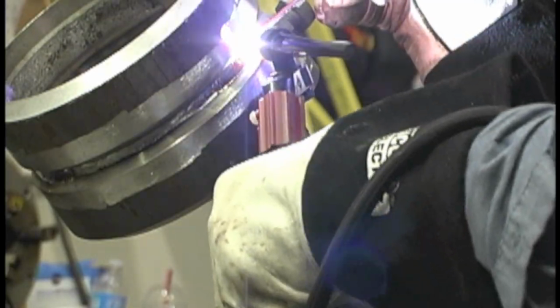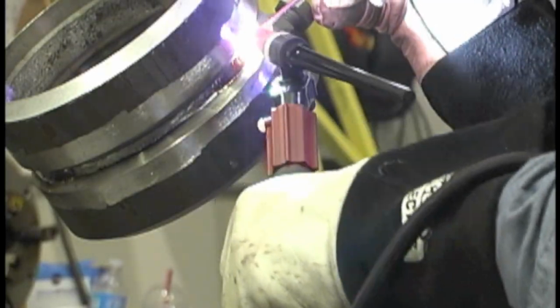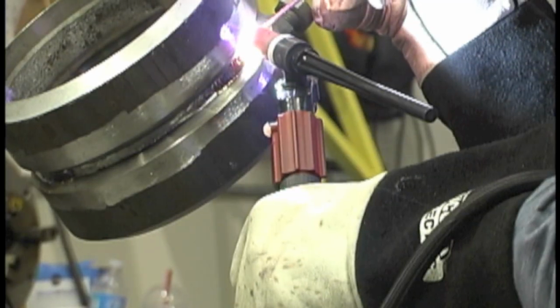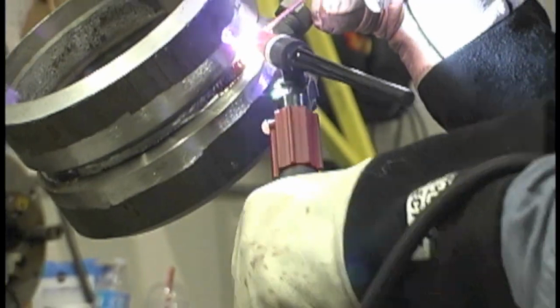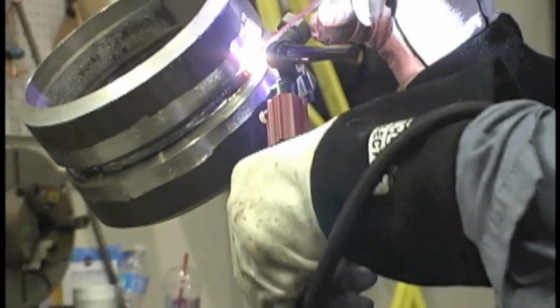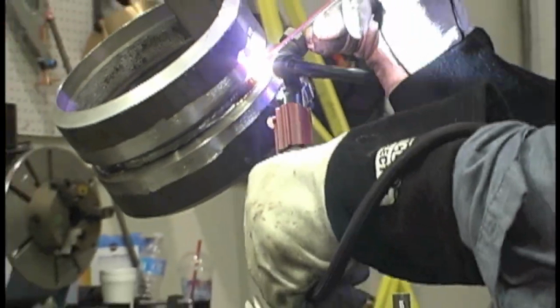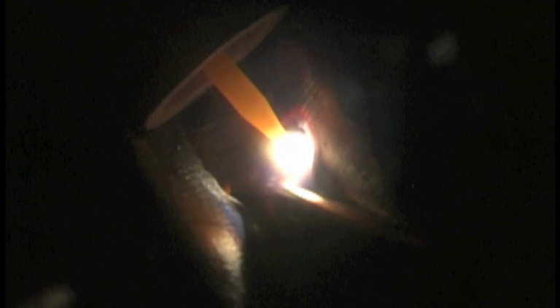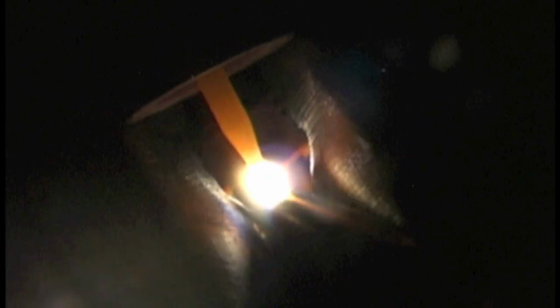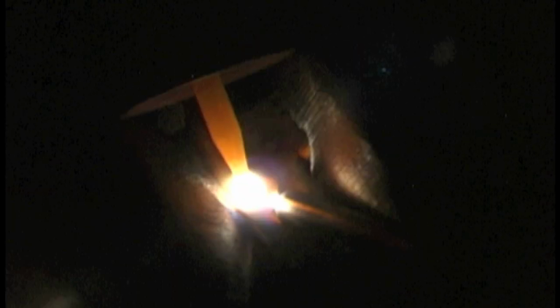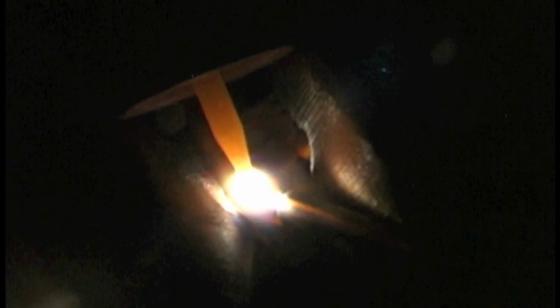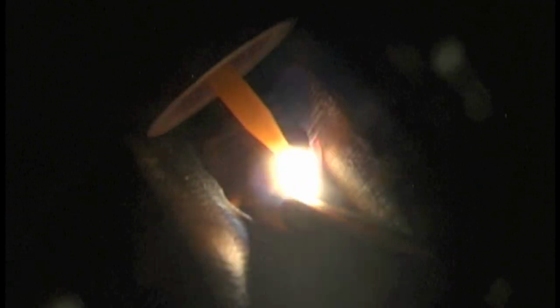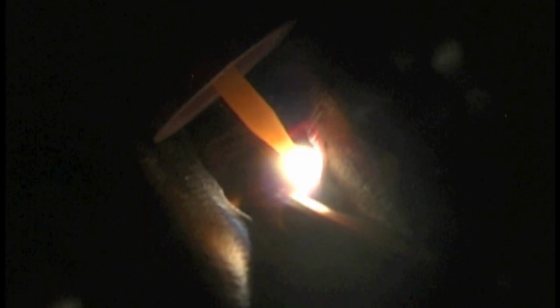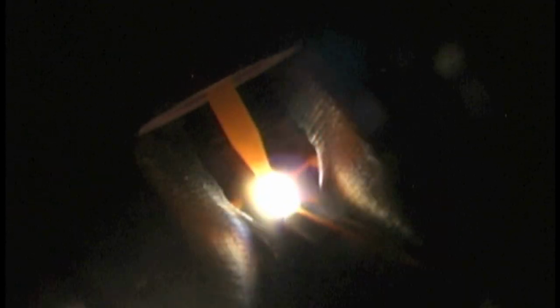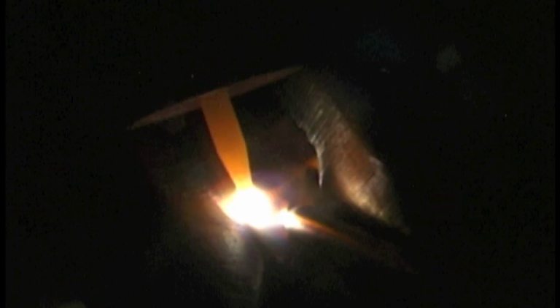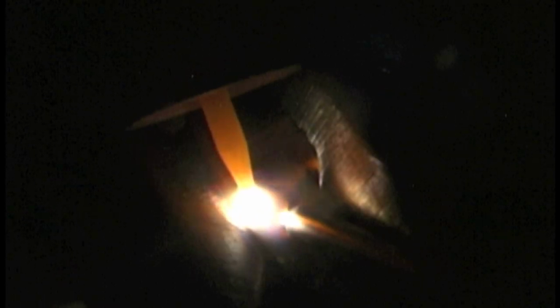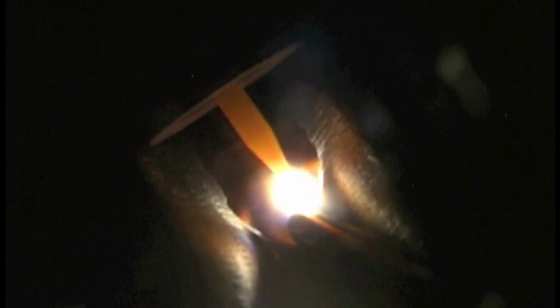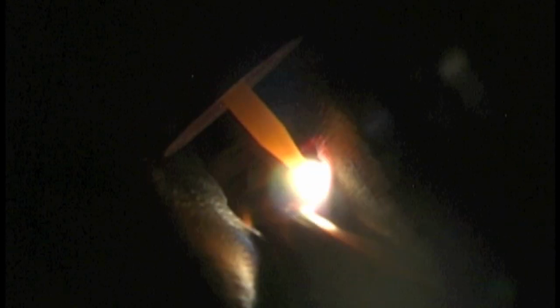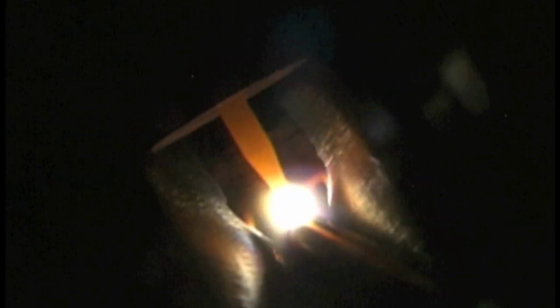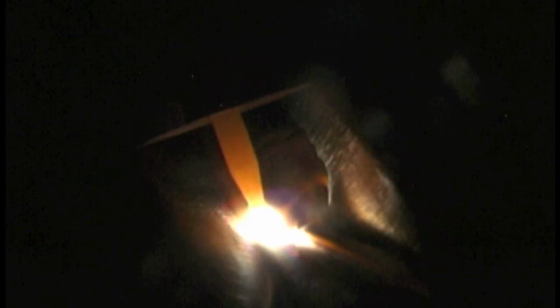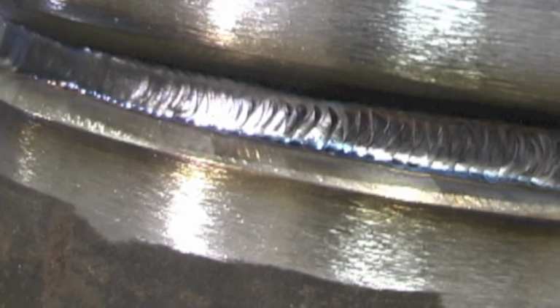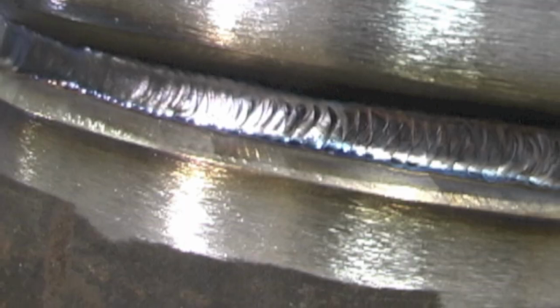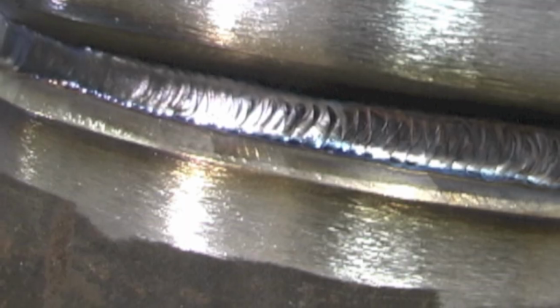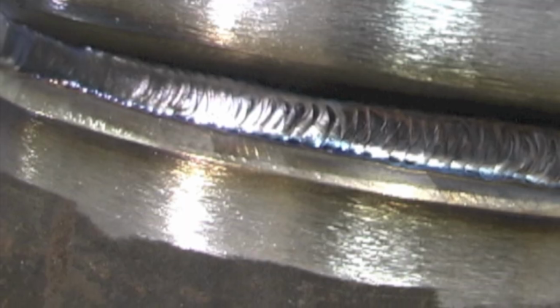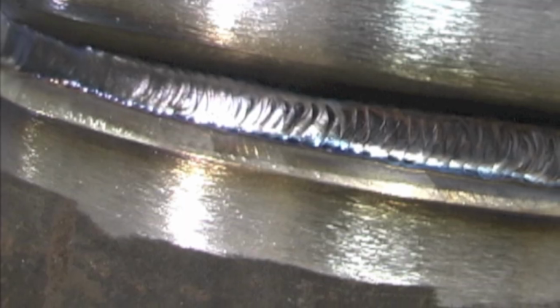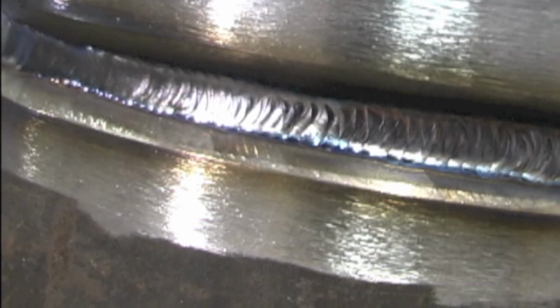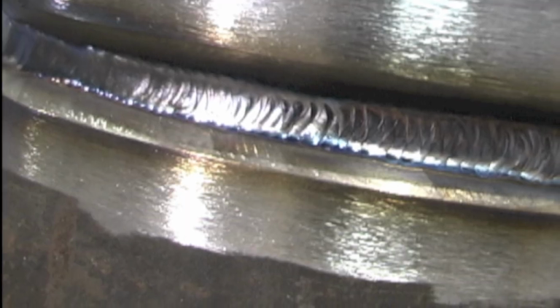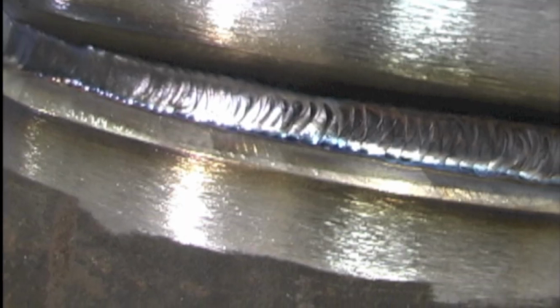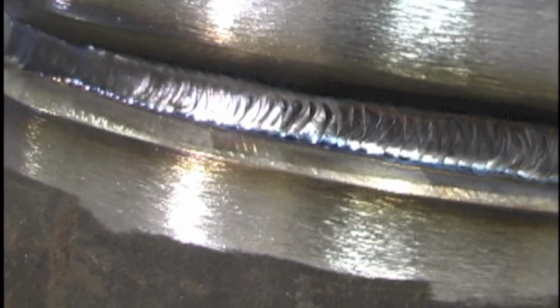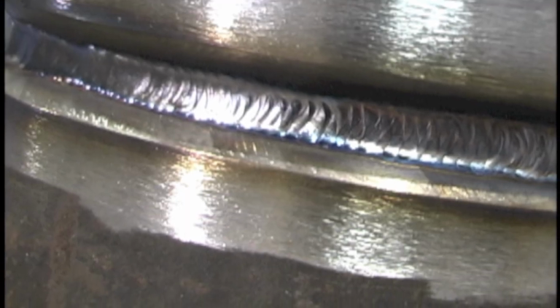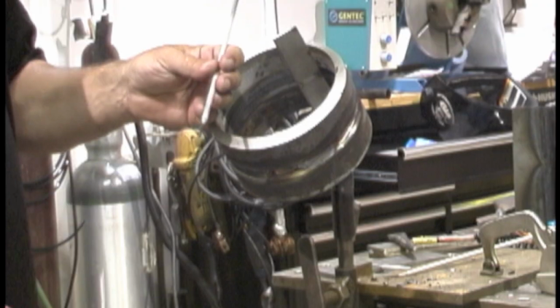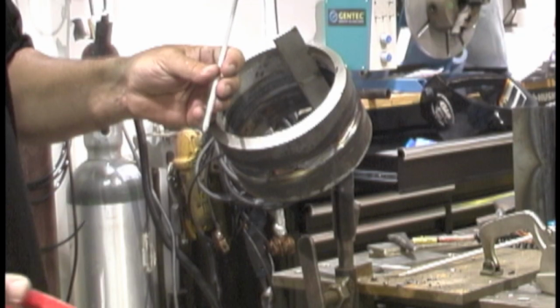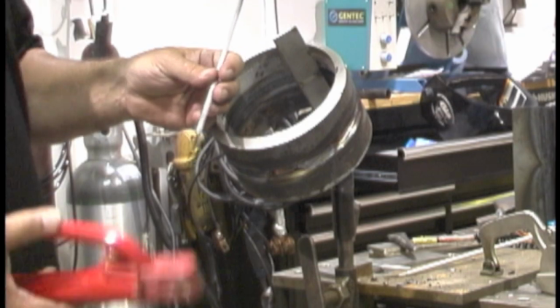Hot pass — I don't mind walking the cup at all. I just don't spend a lot of time across the middle.